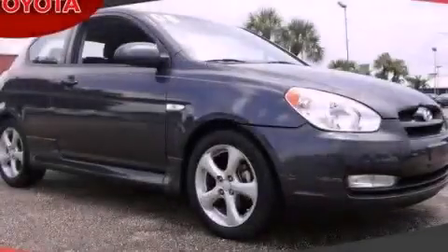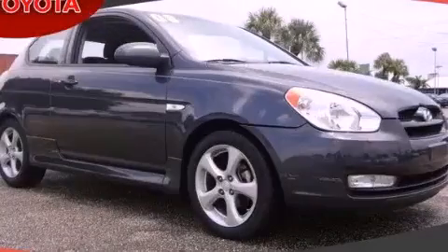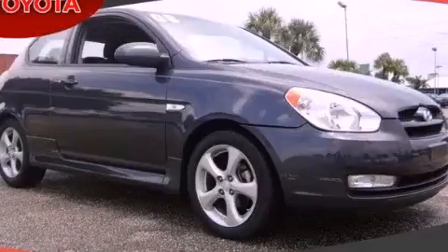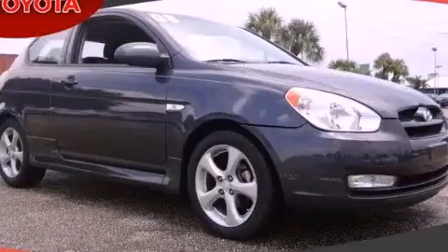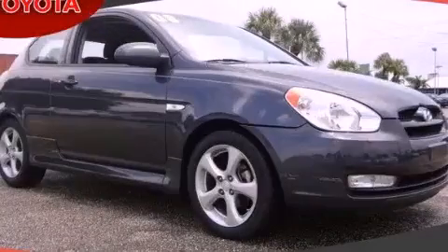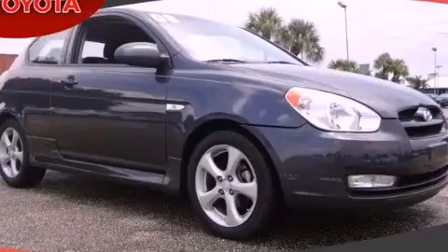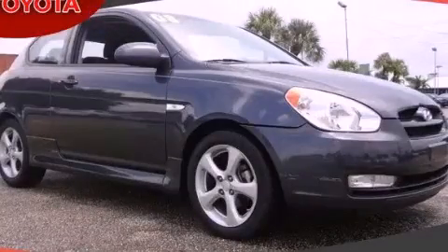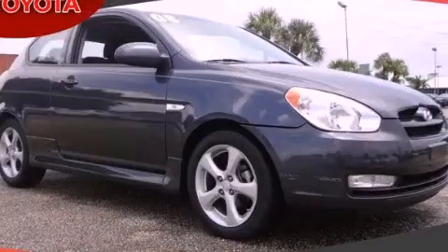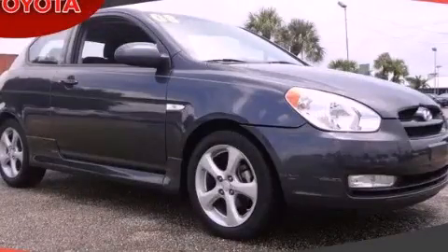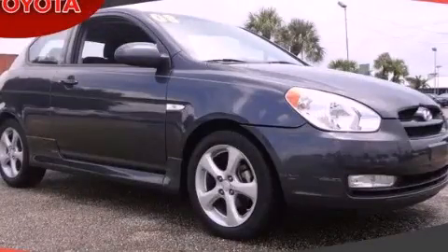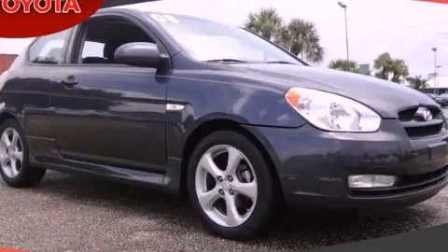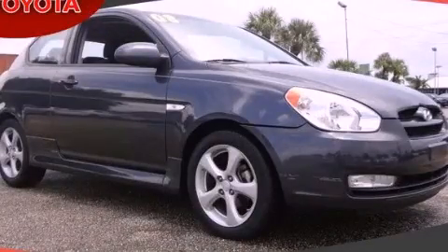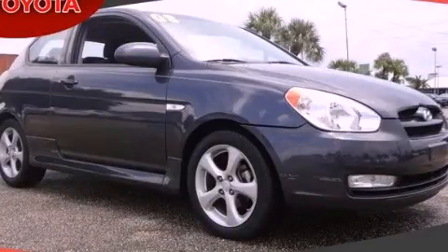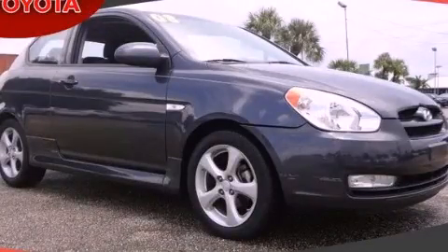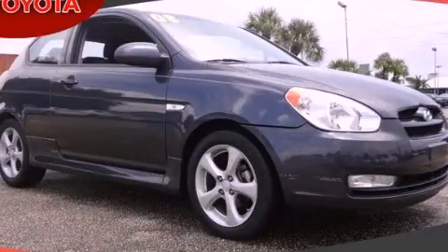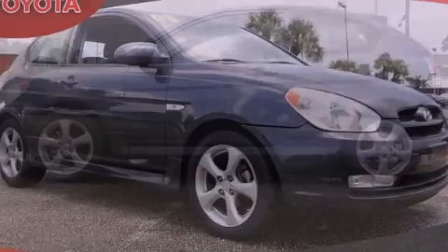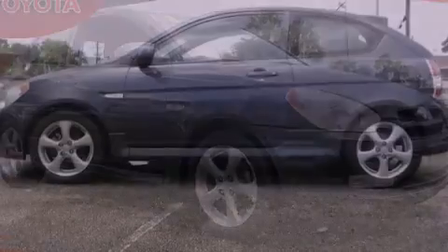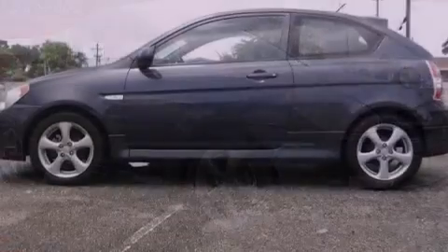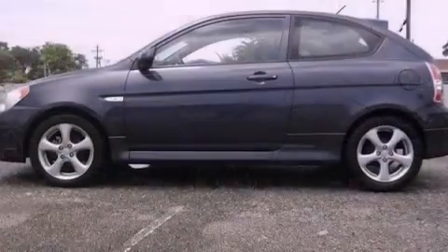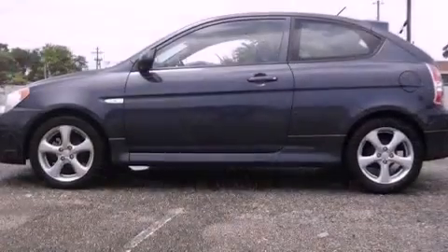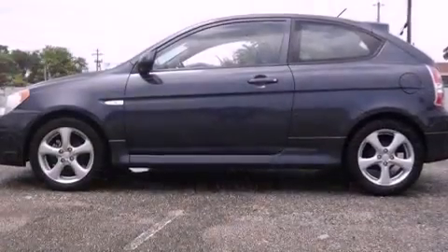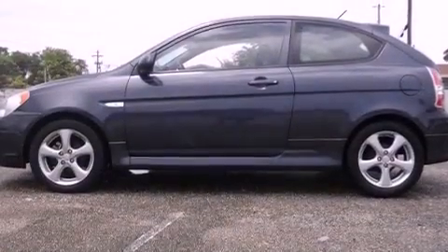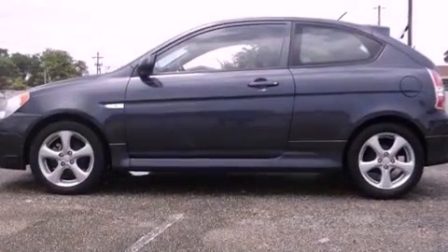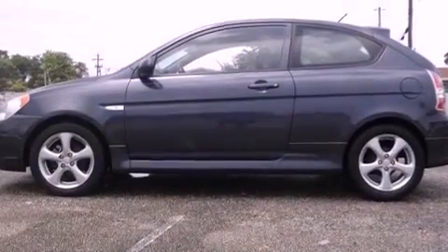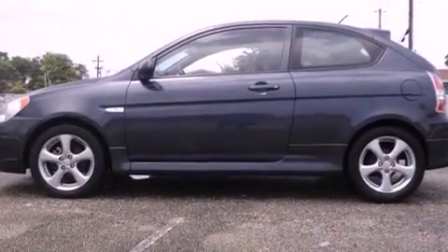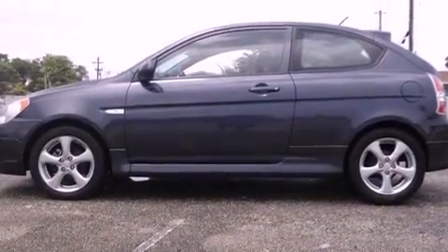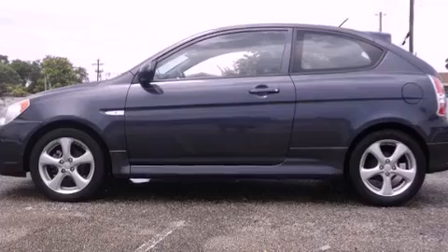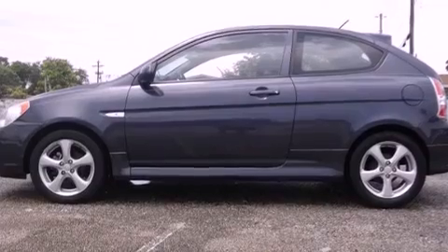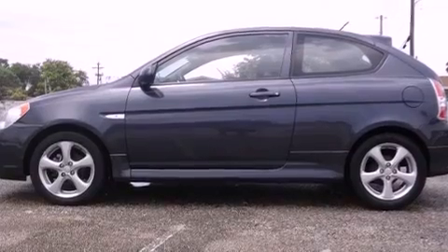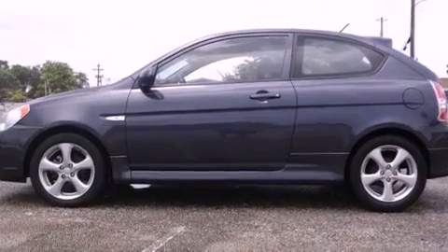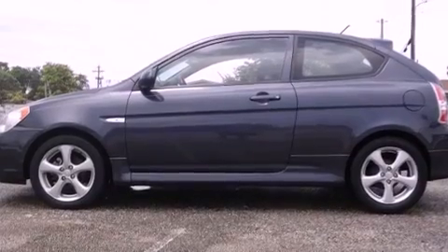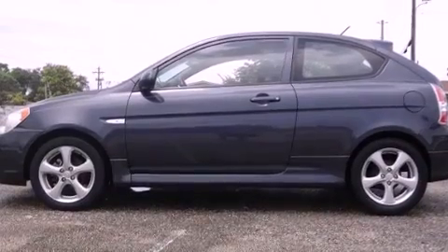This is a 2008 Hyundai Accent. It has a four-cylinder engine and an automatic transmission.